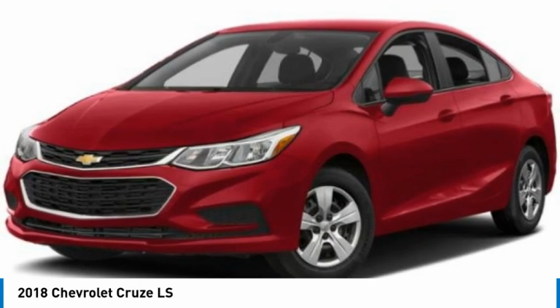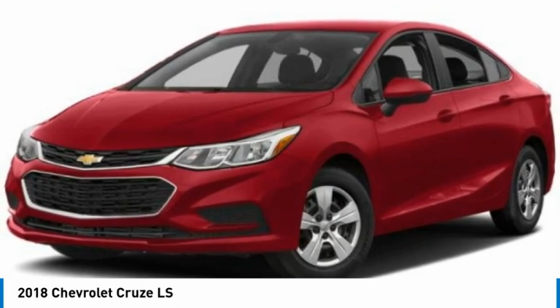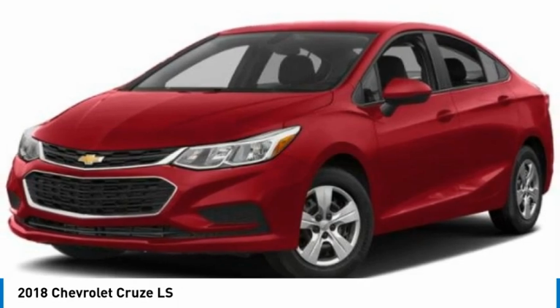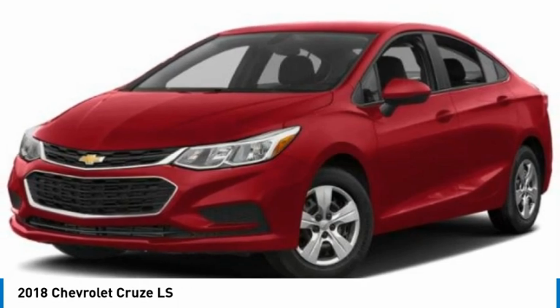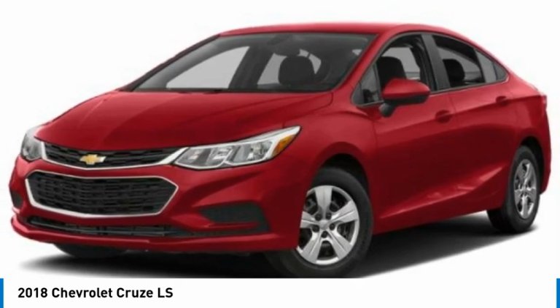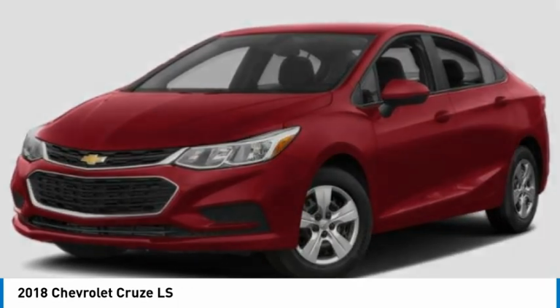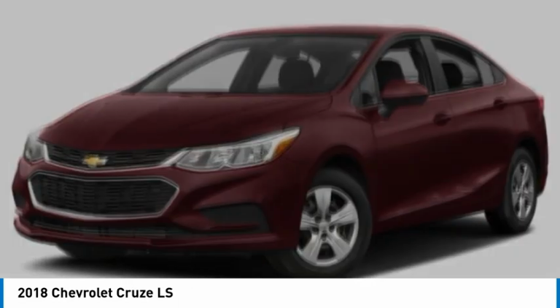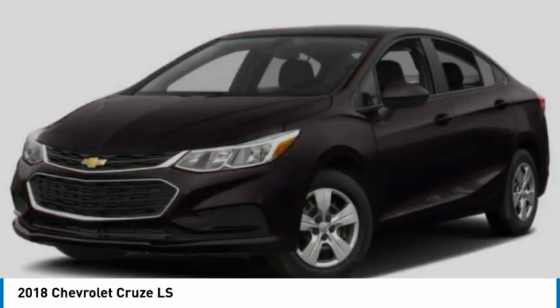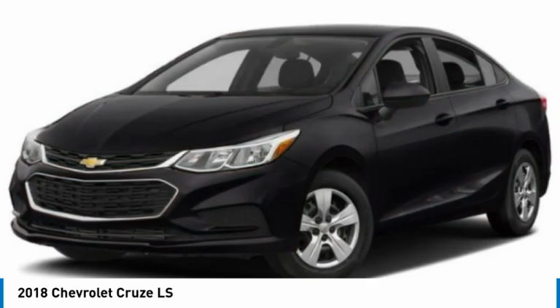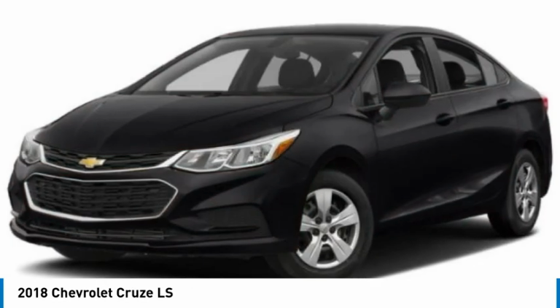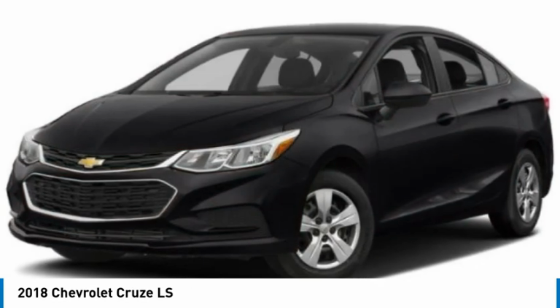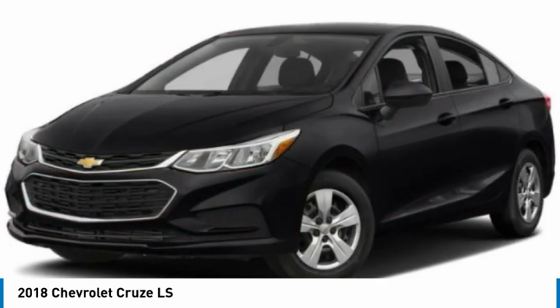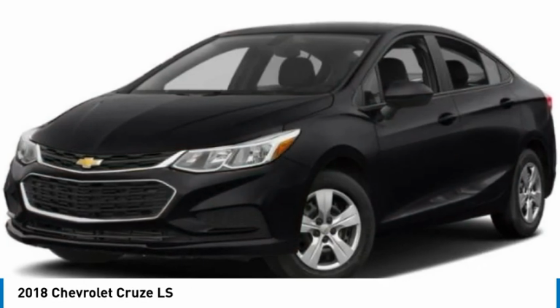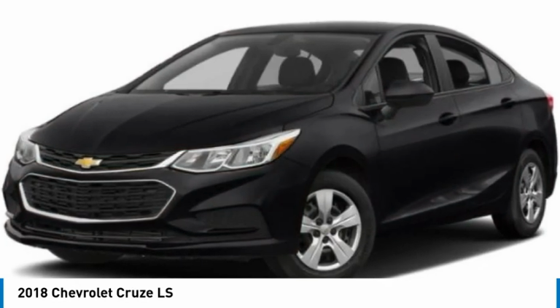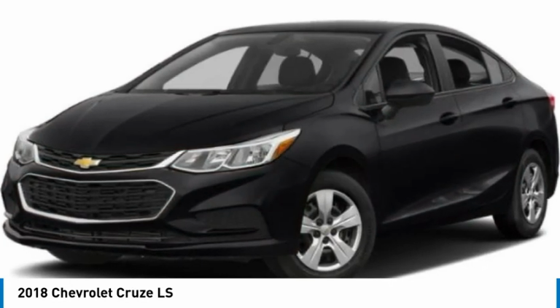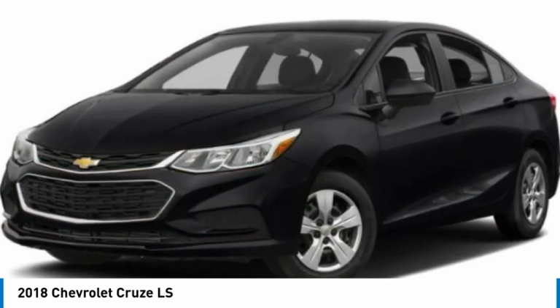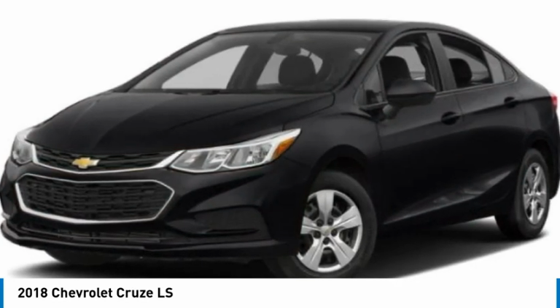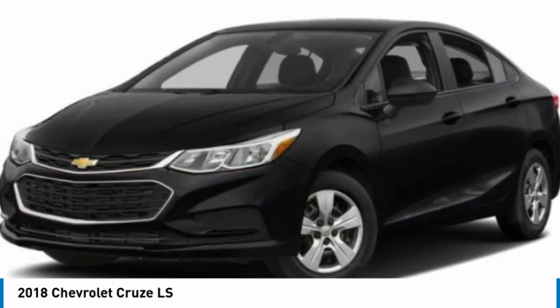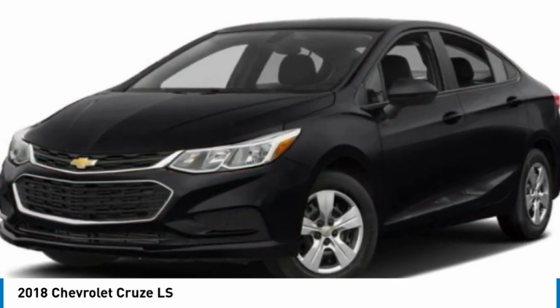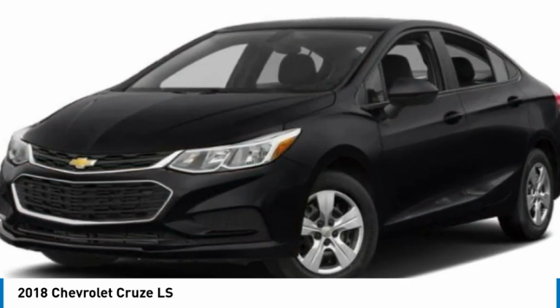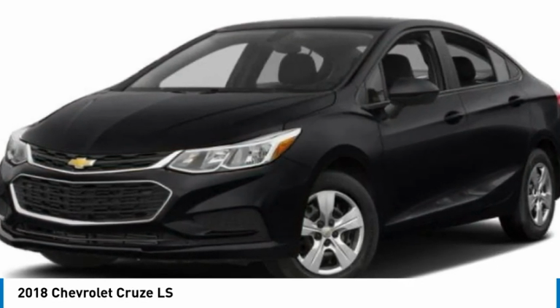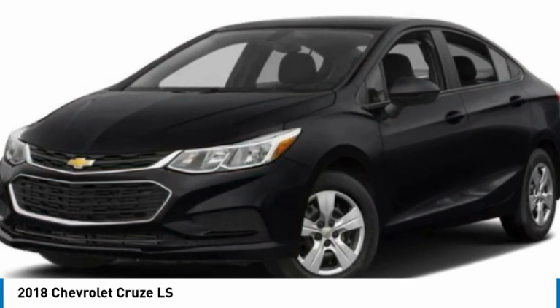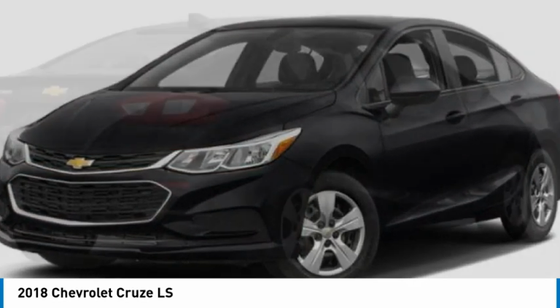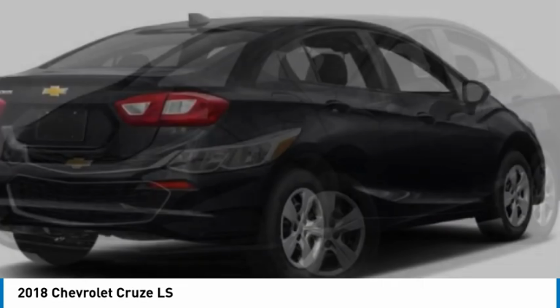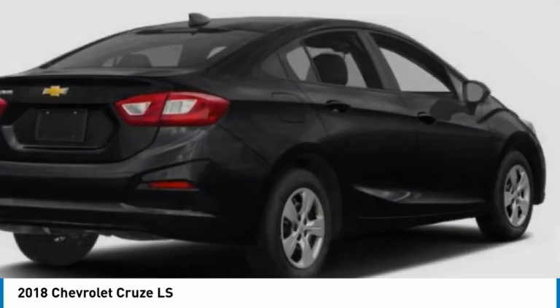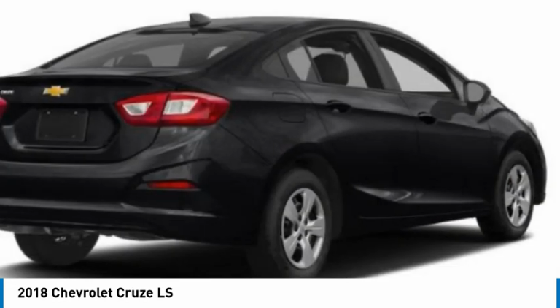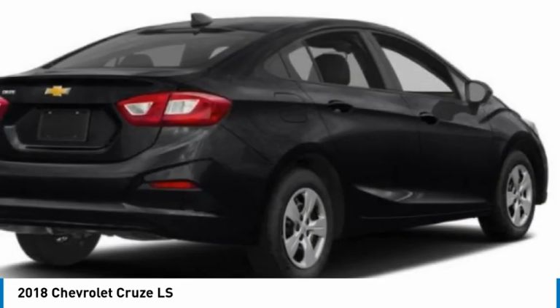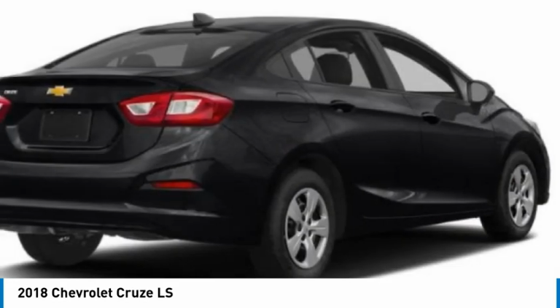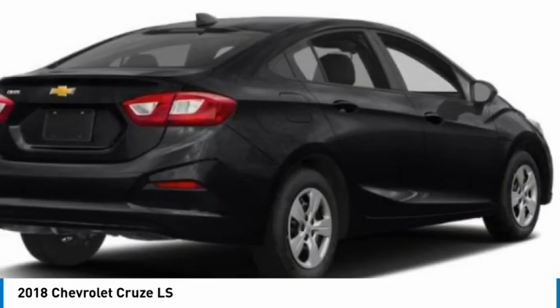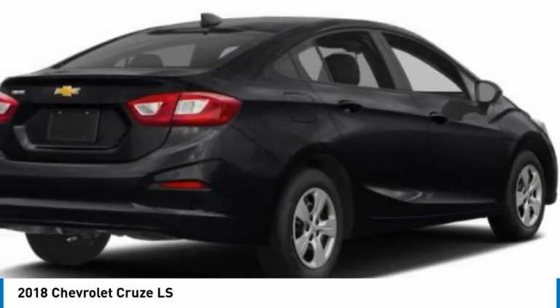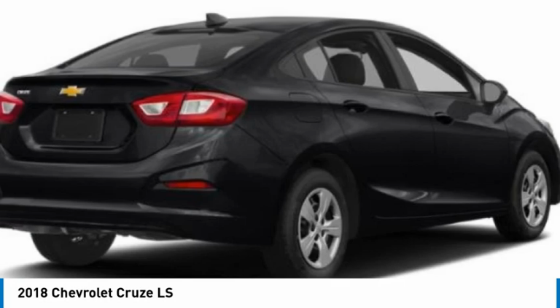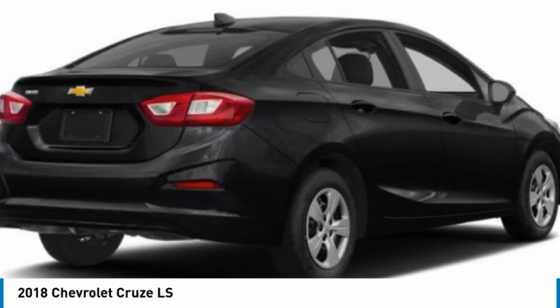Tires: front all season and rear all season. Come take a test drive today.